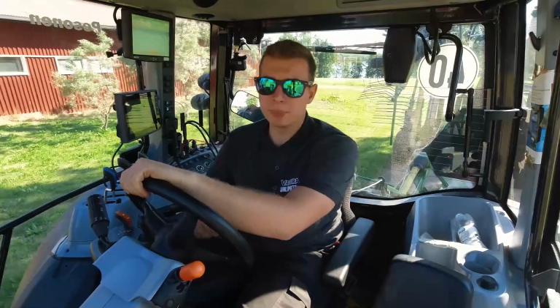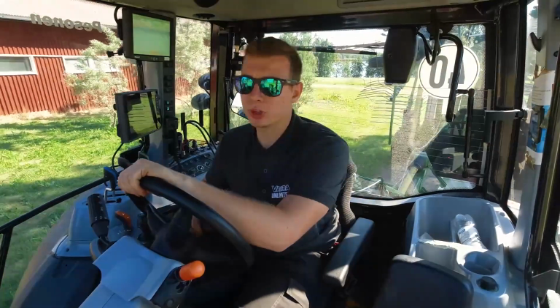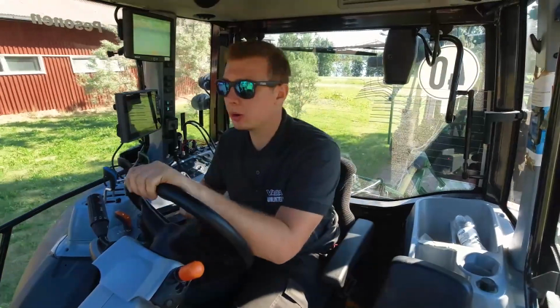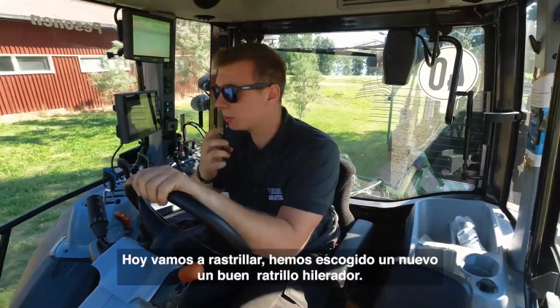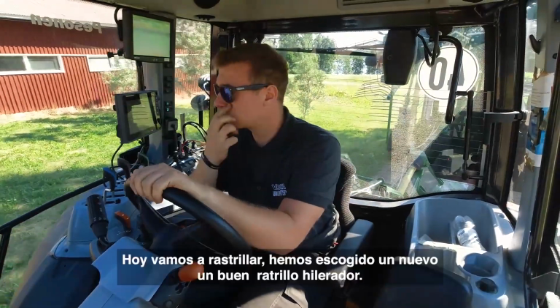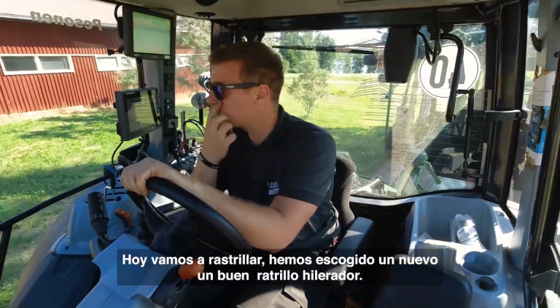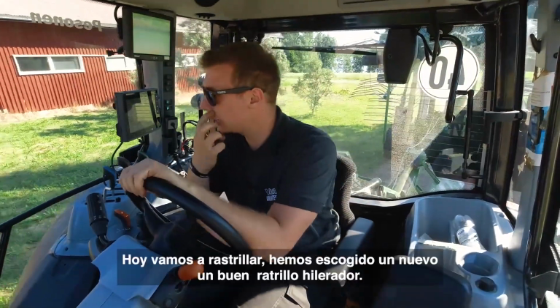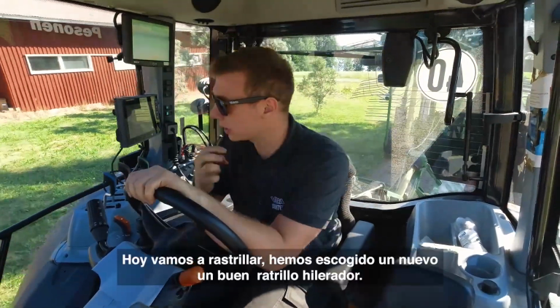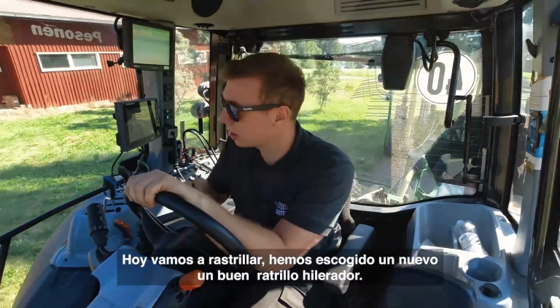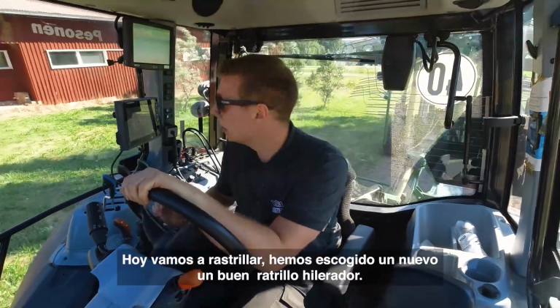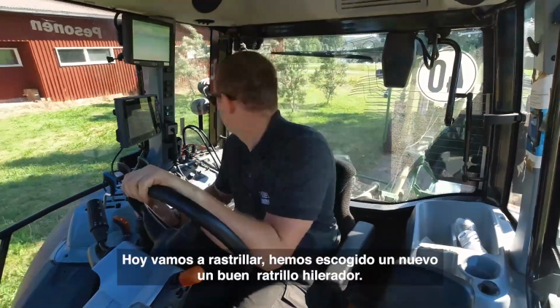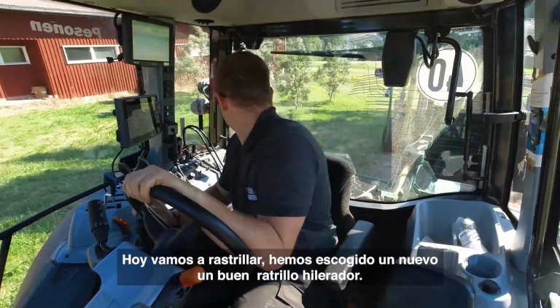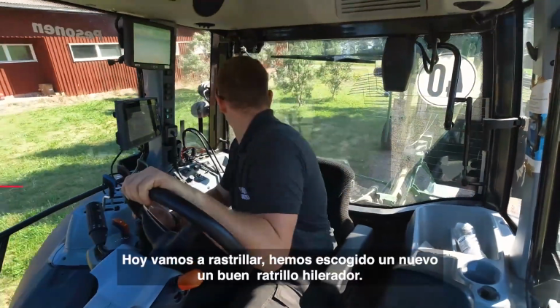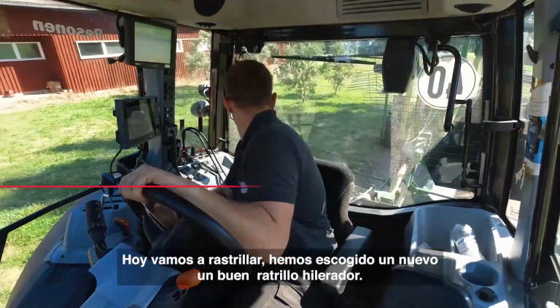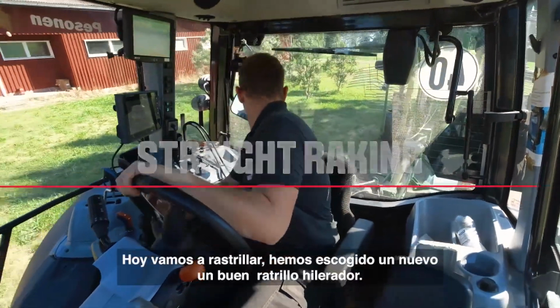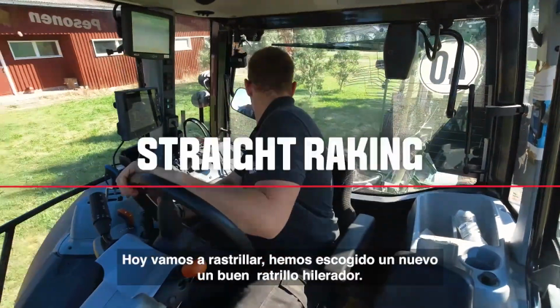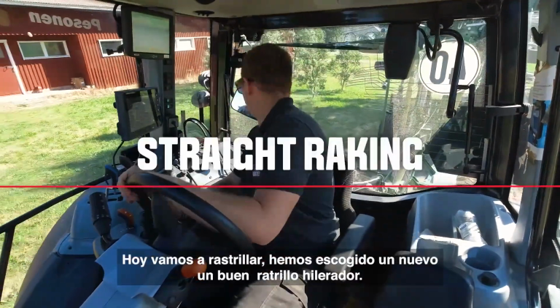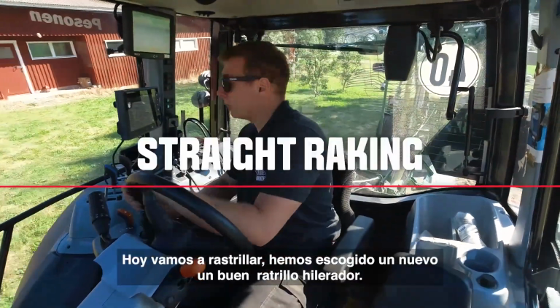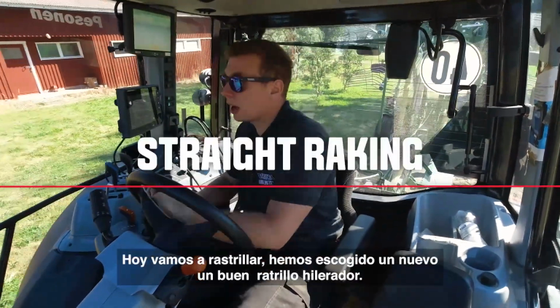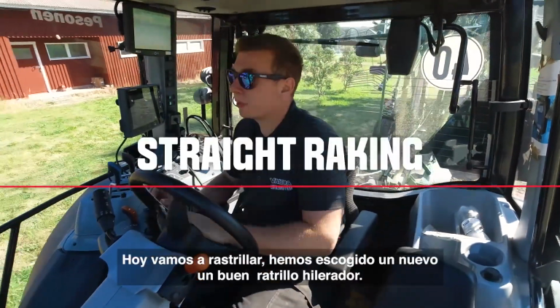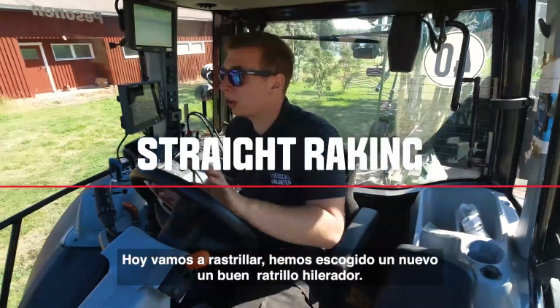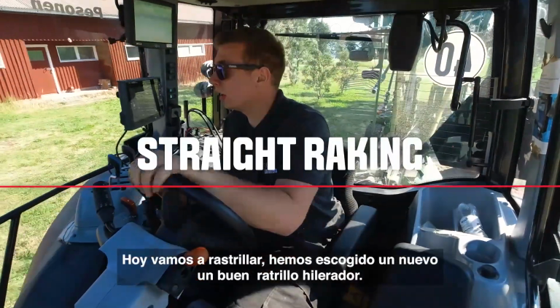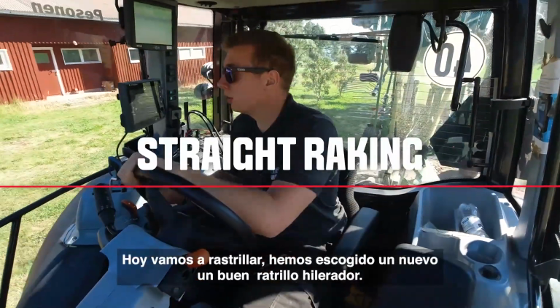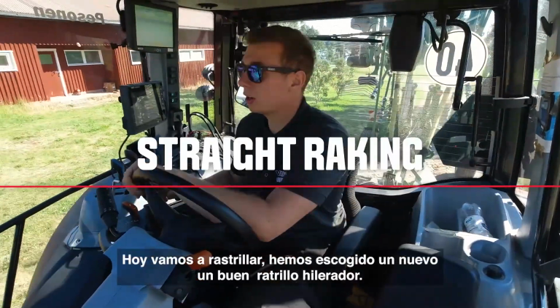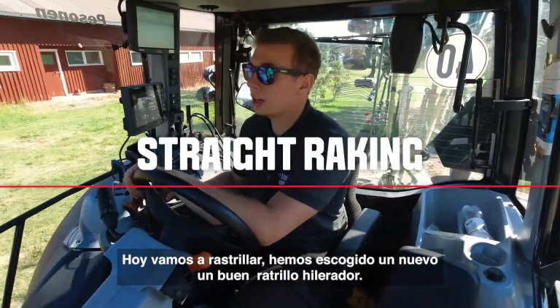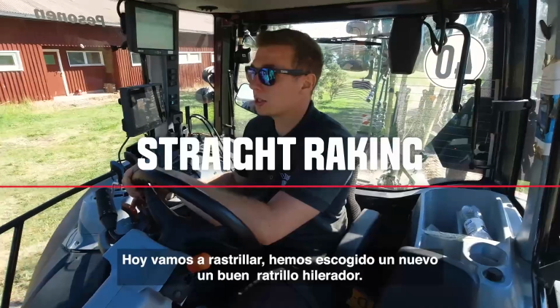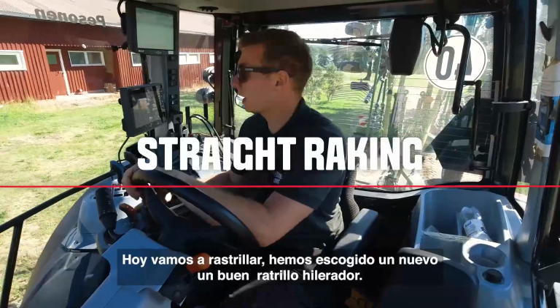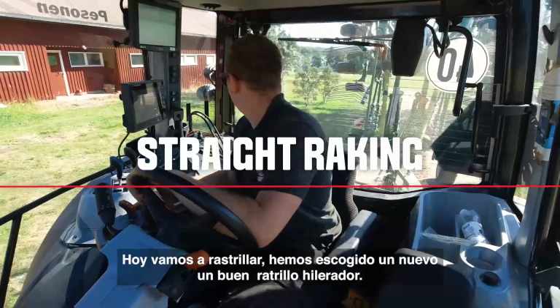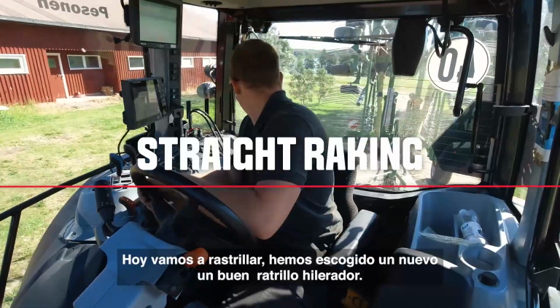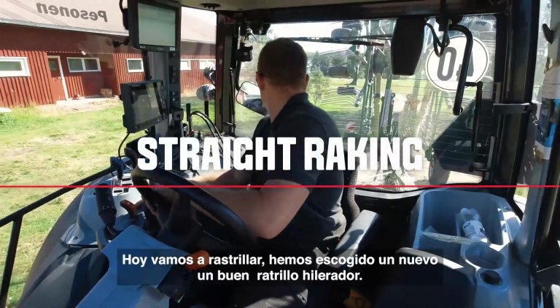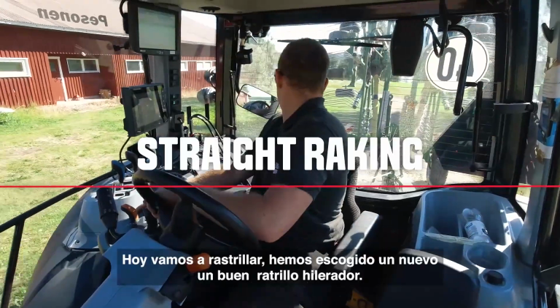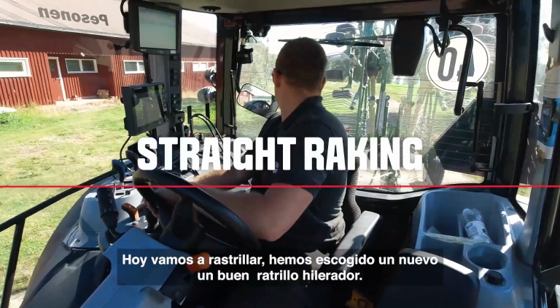Today we will go raking. We have picked up a new, nice McHale rake.